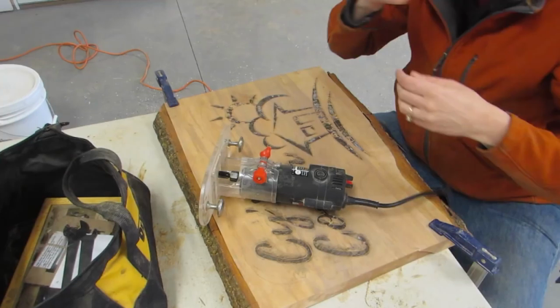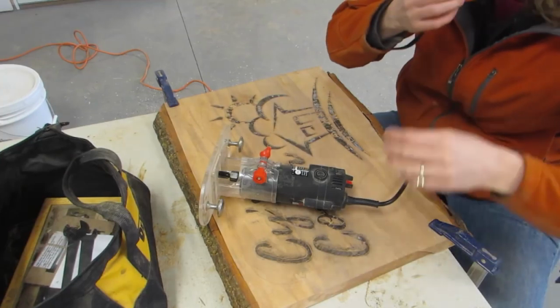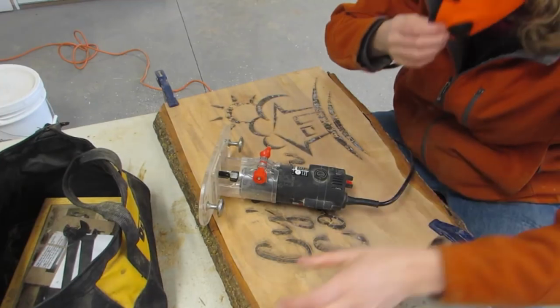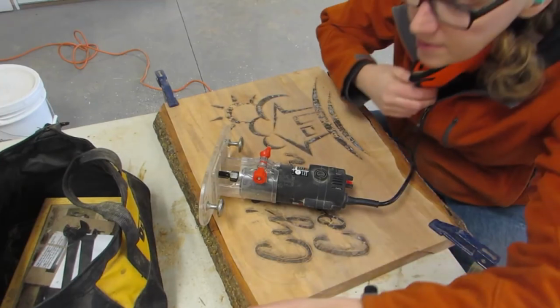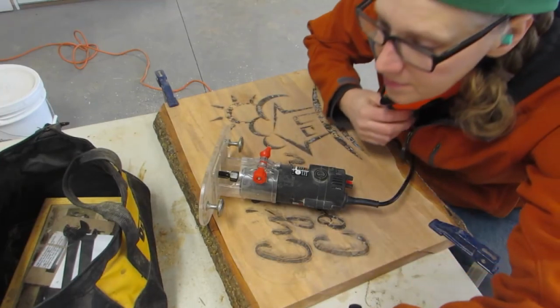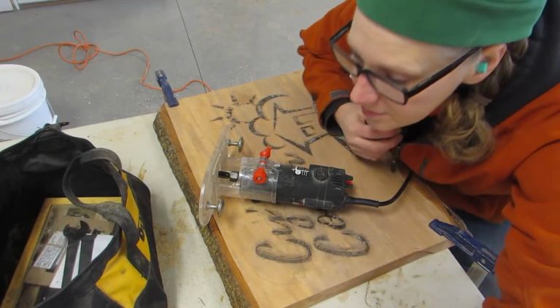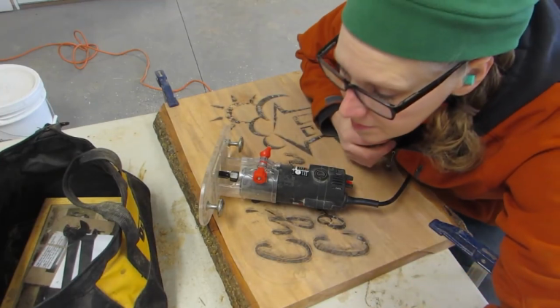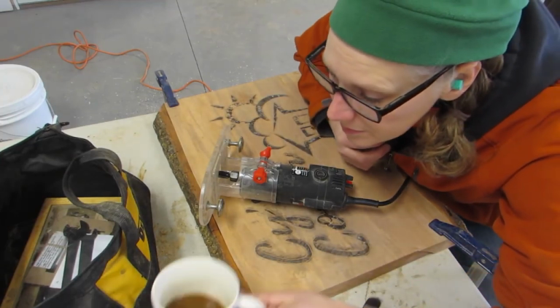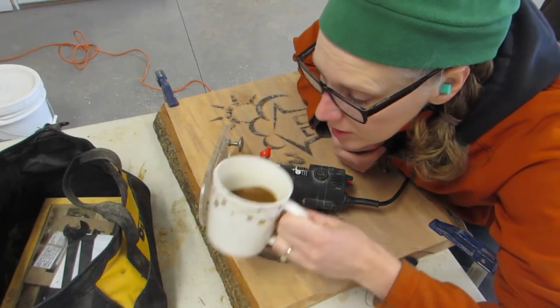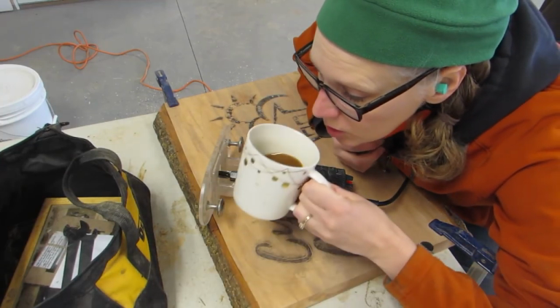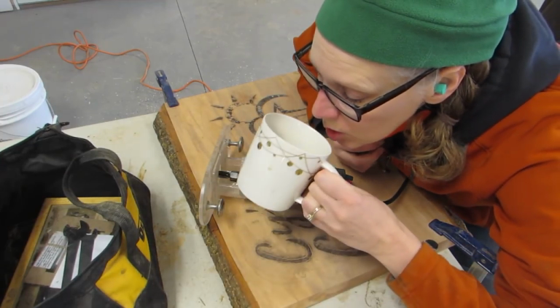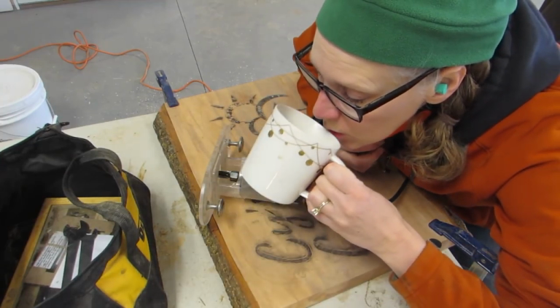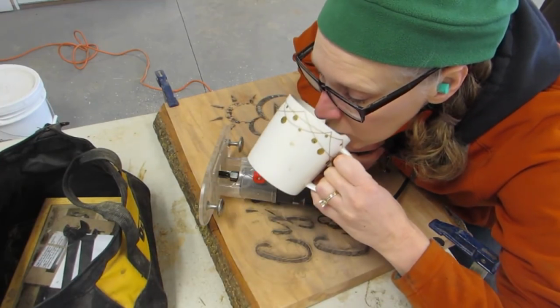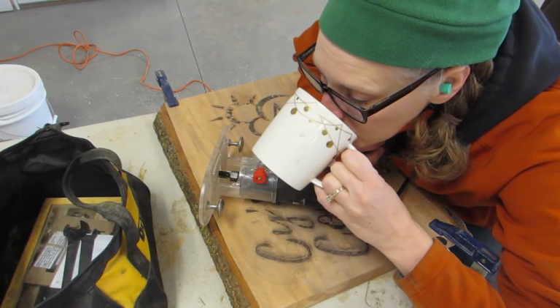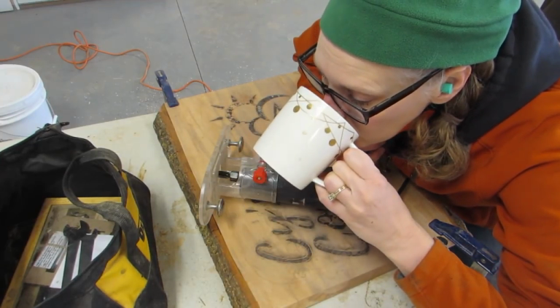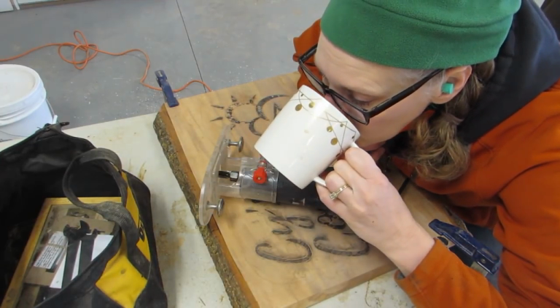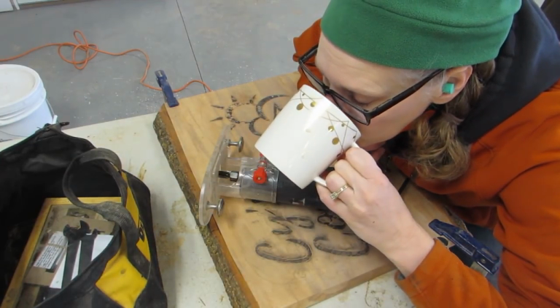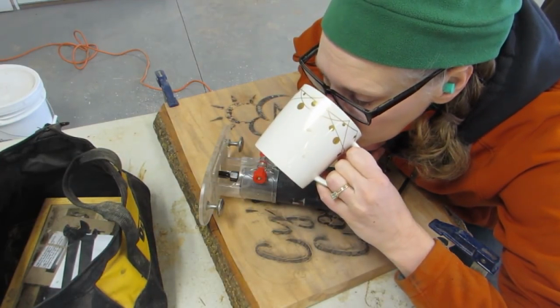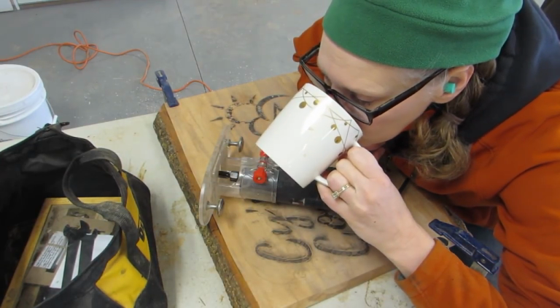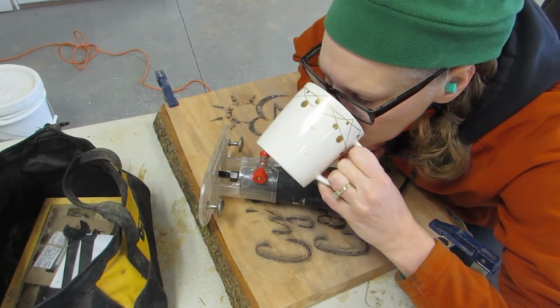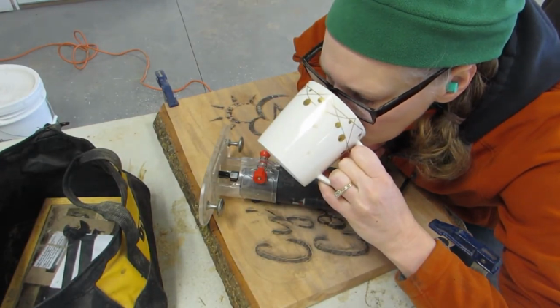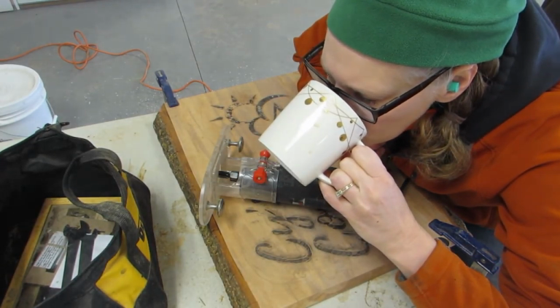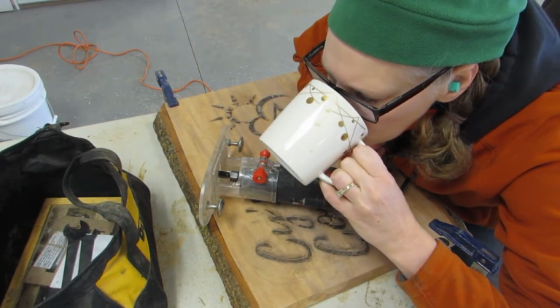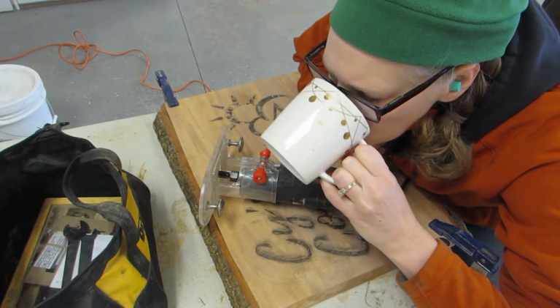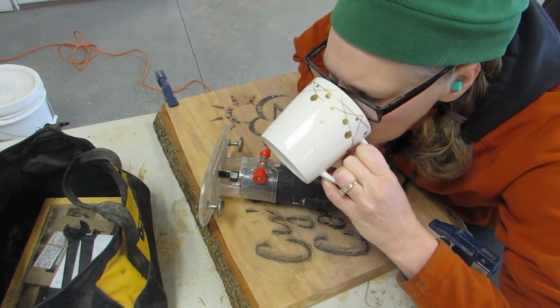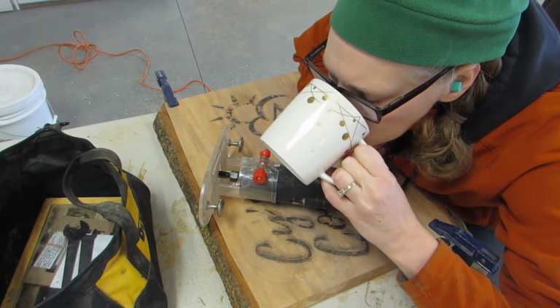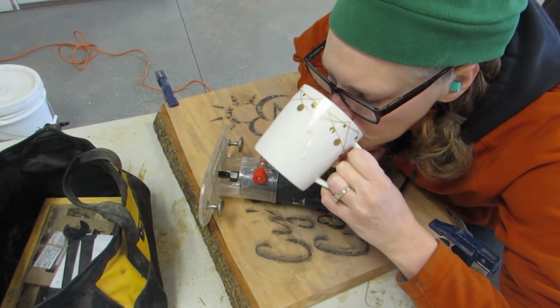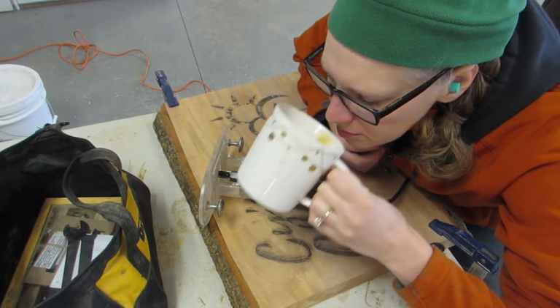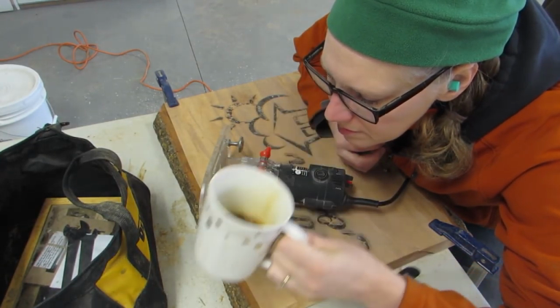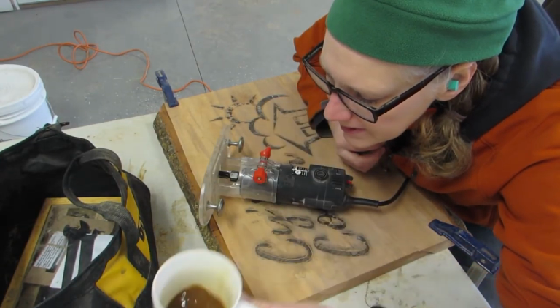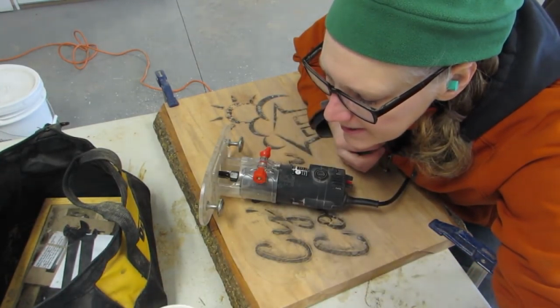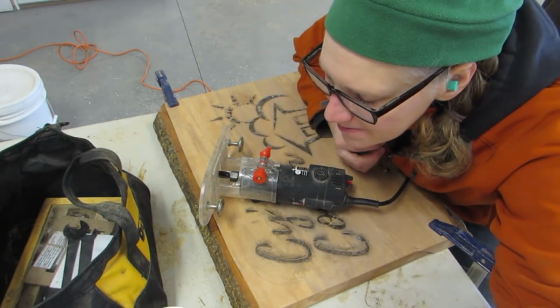And this is decaf. I haven't had real caffeinated coffee for over like six months now.